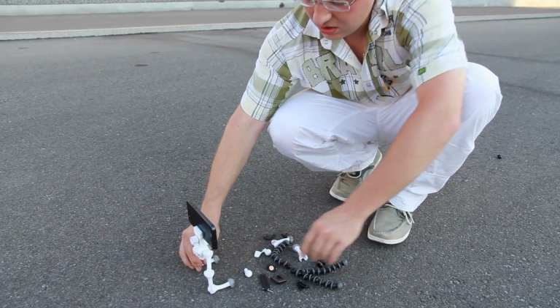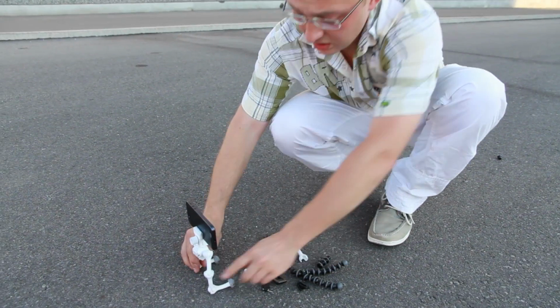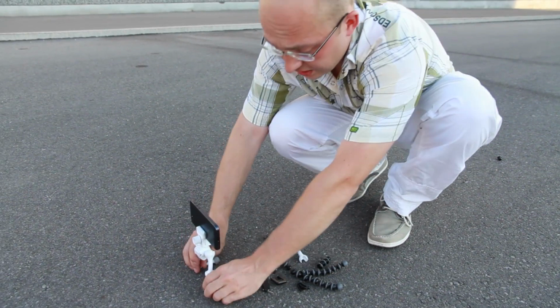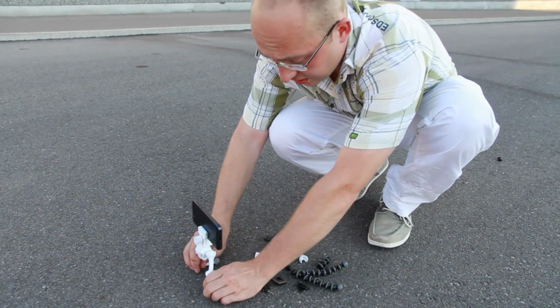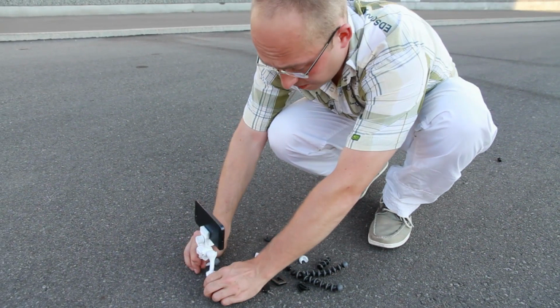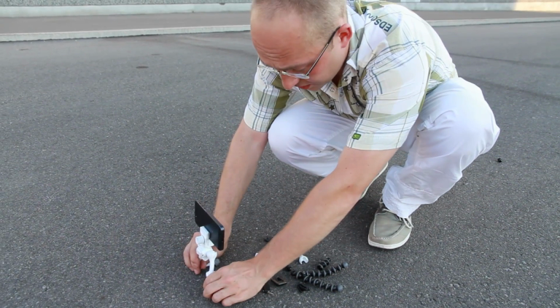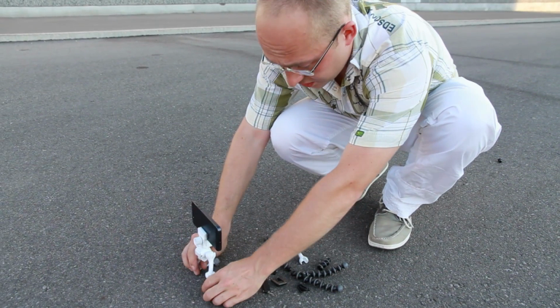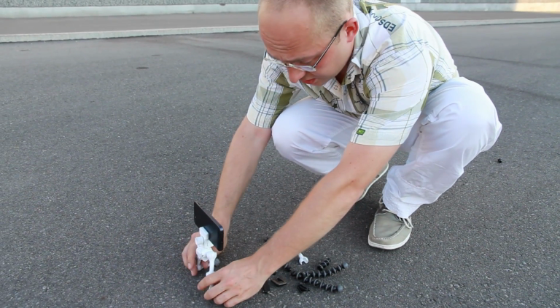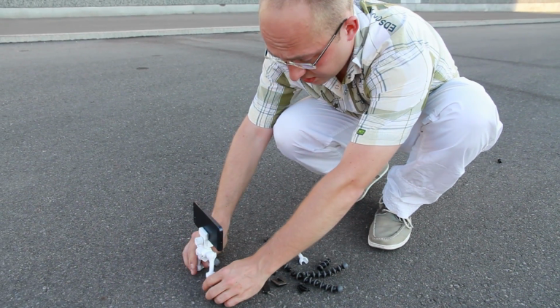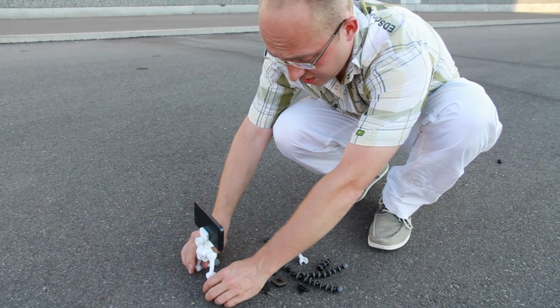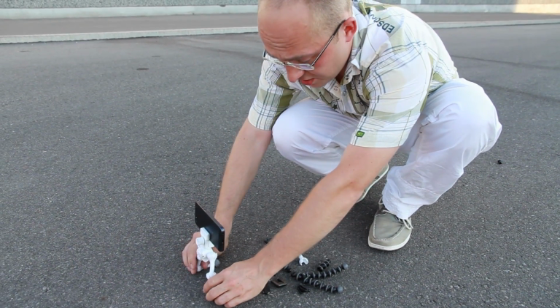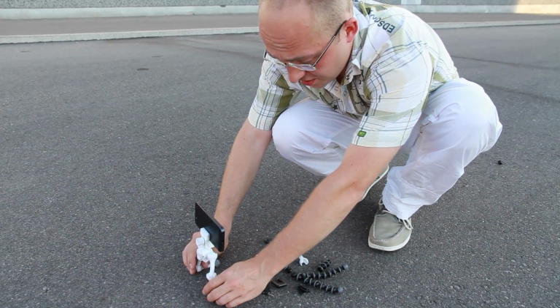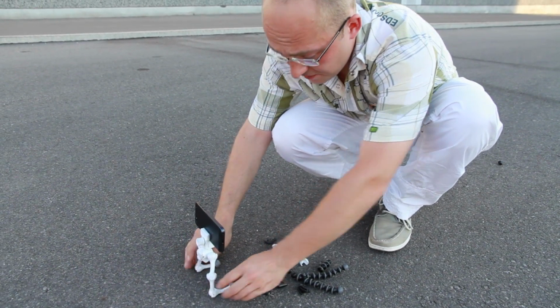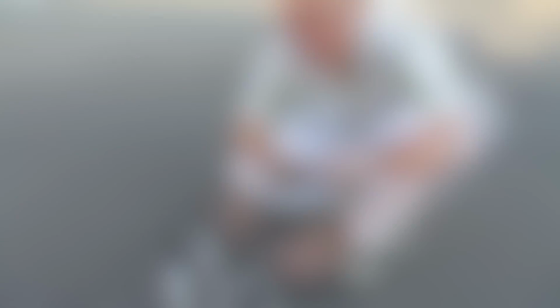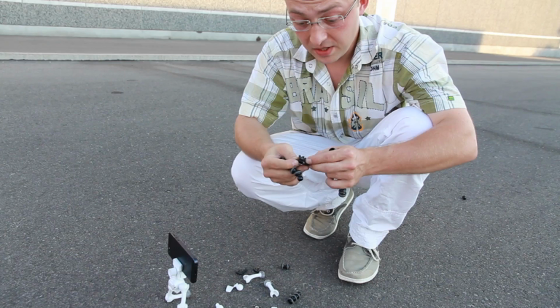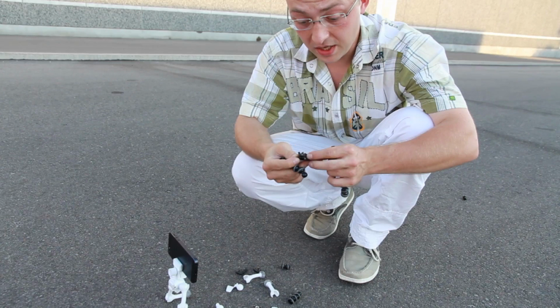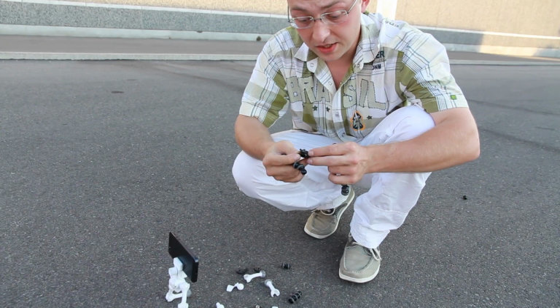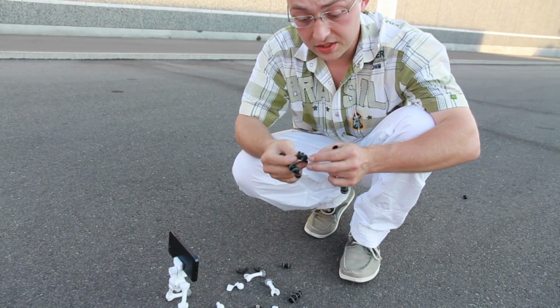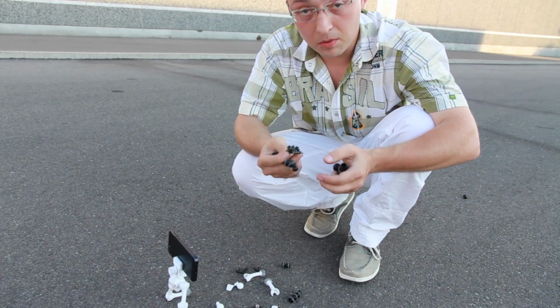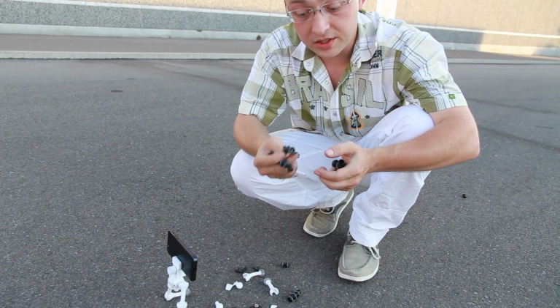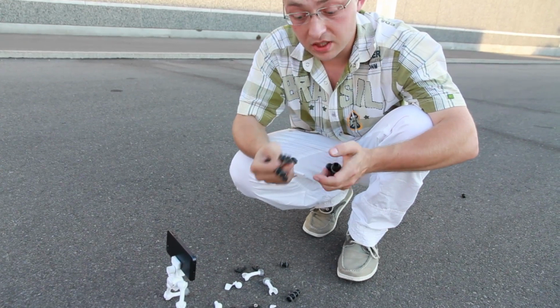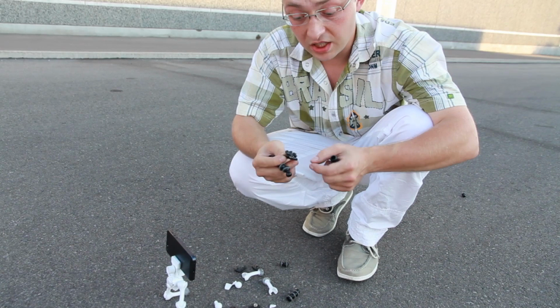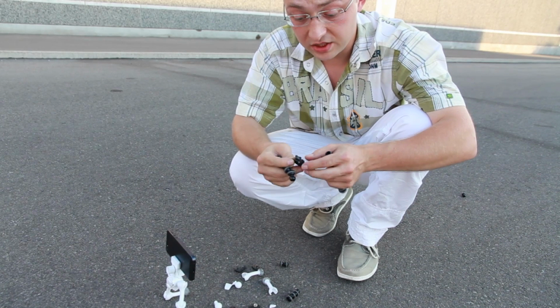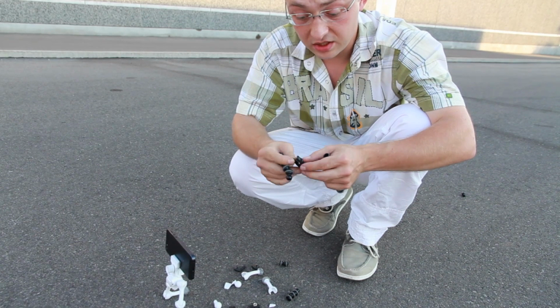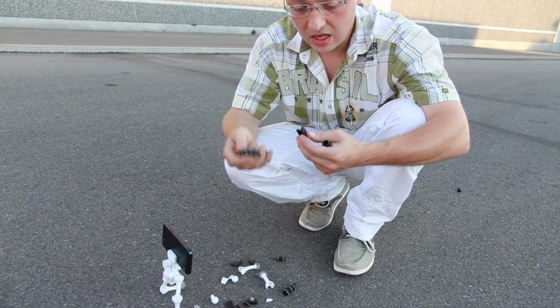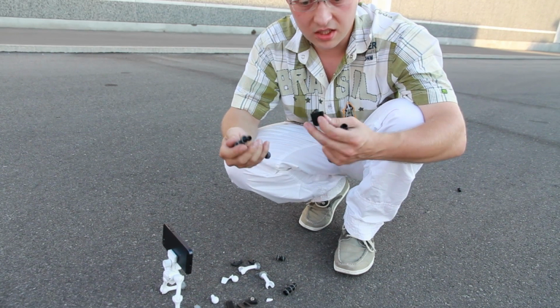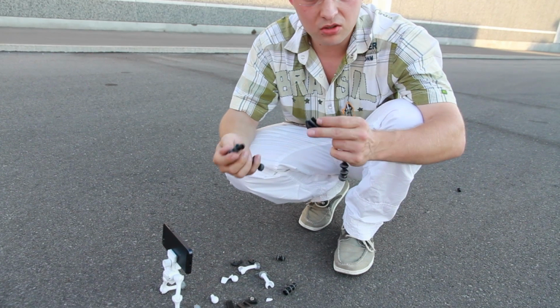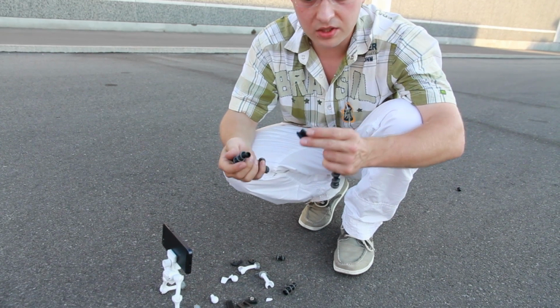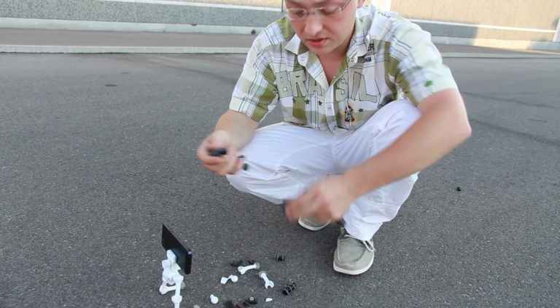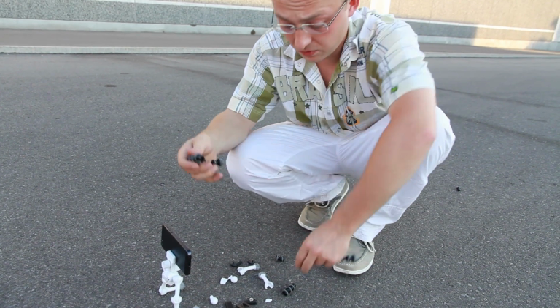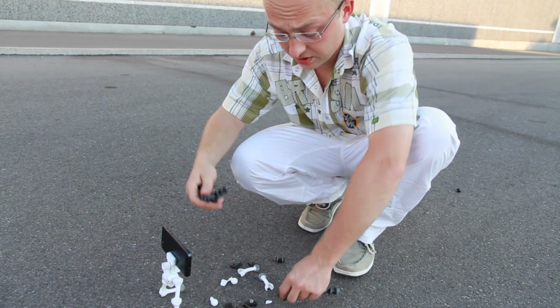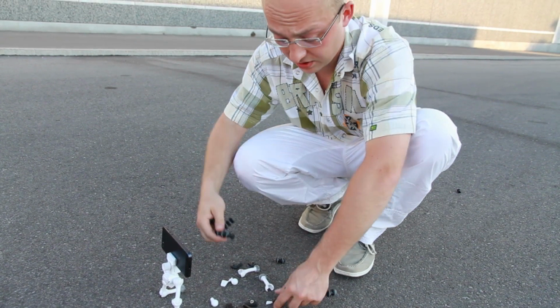I can still take pictures with the Quadropod. But this competitor's body is crushed — I cannot do anything with this.